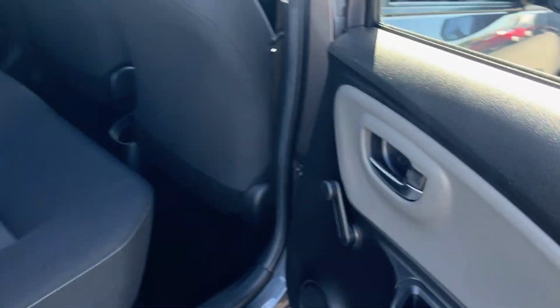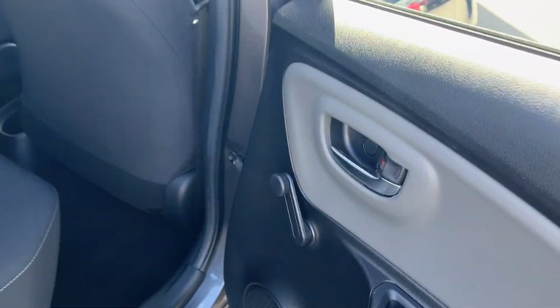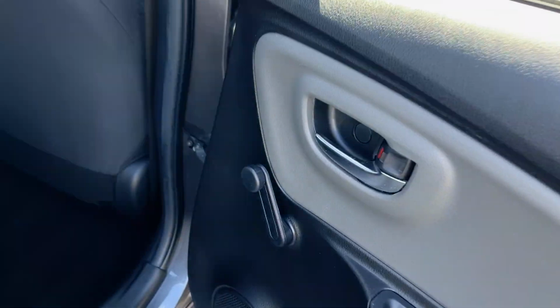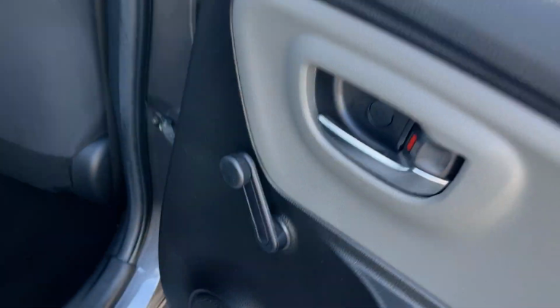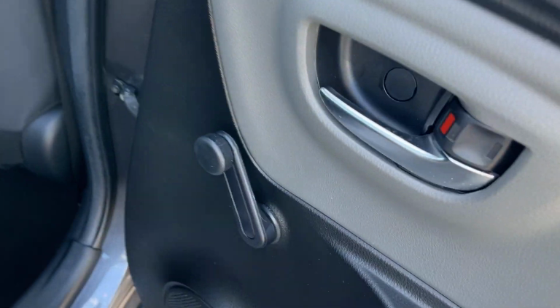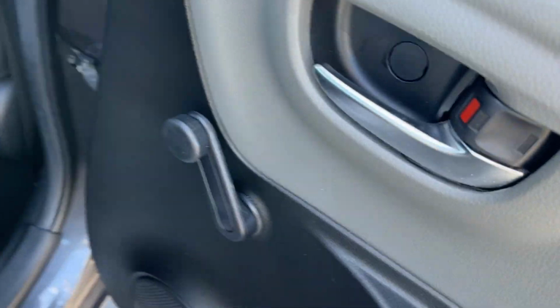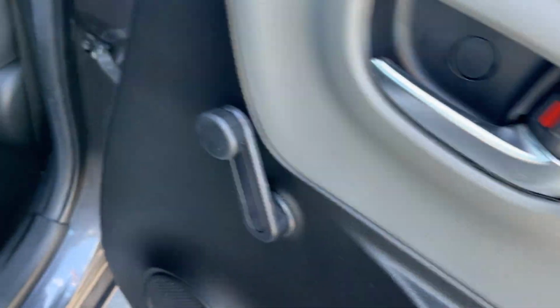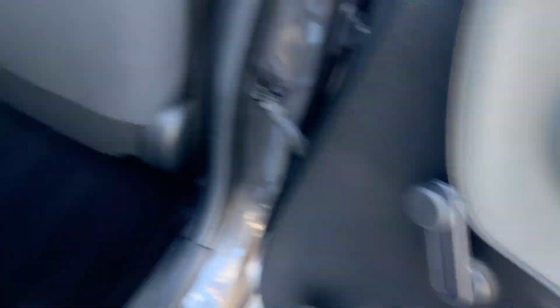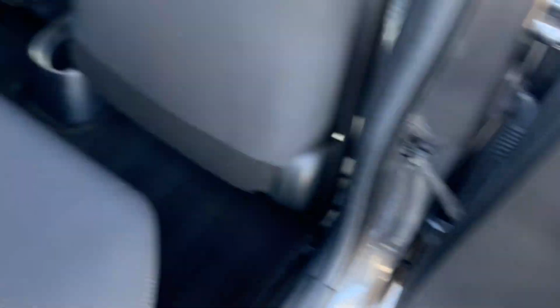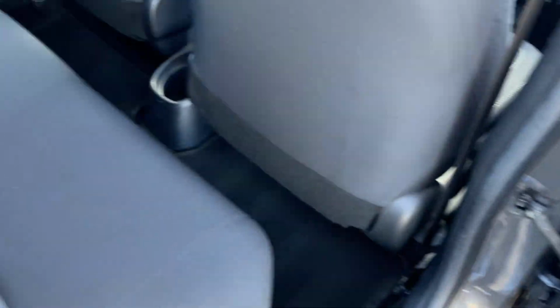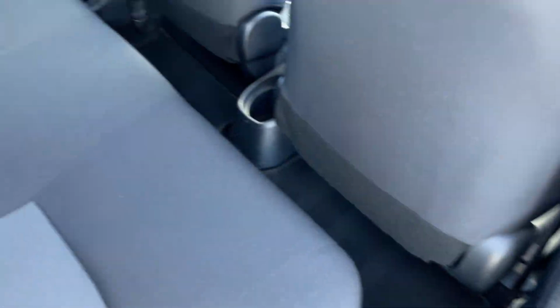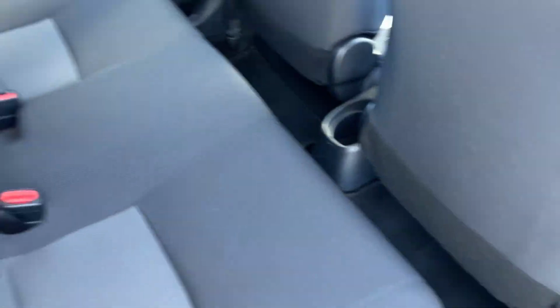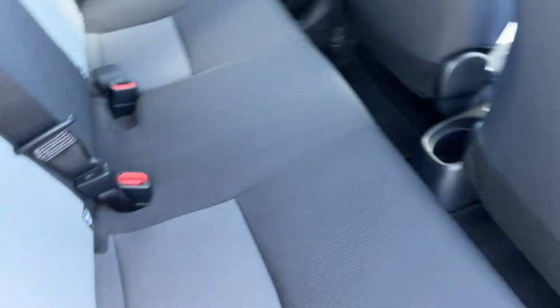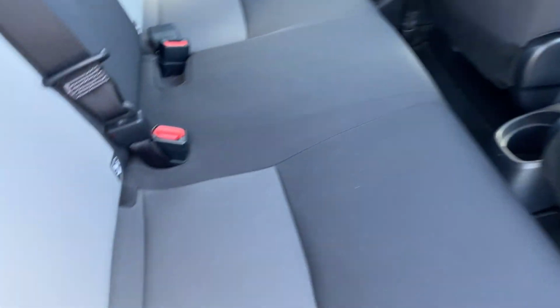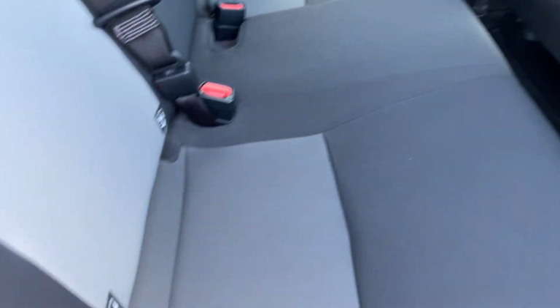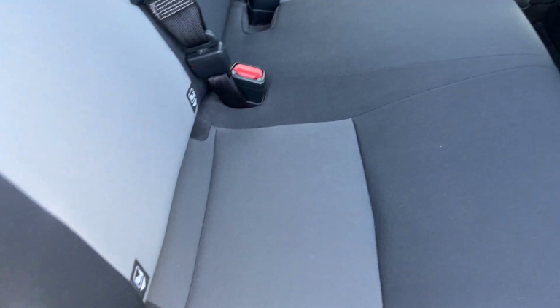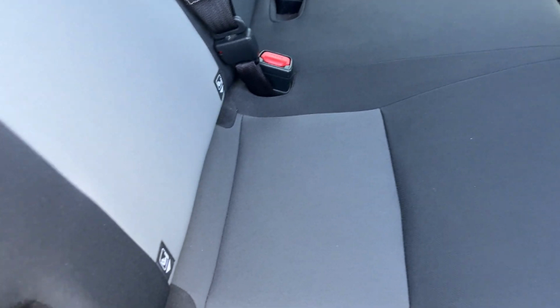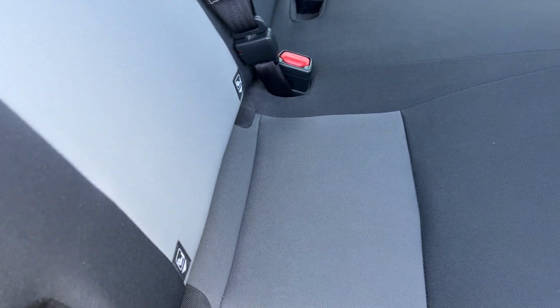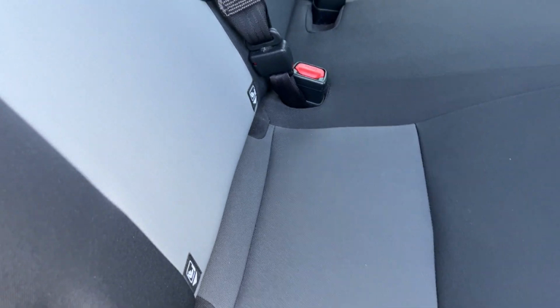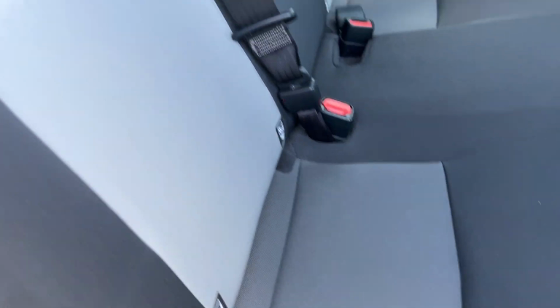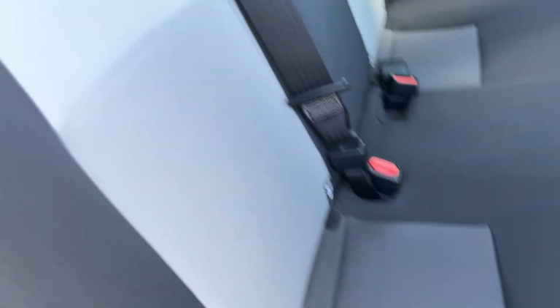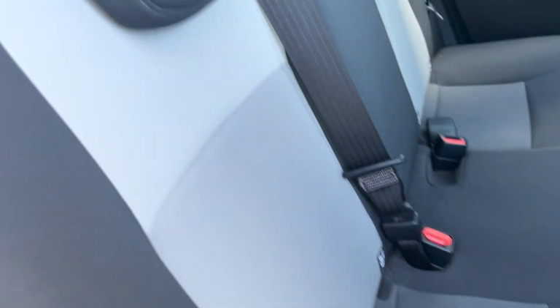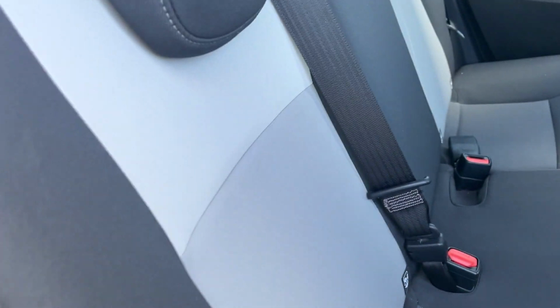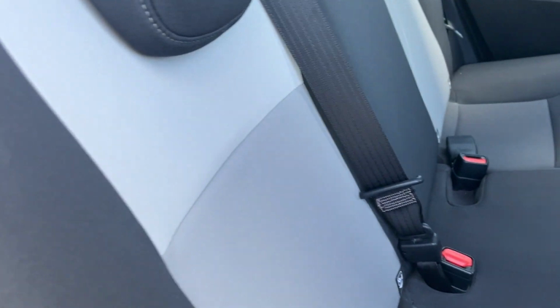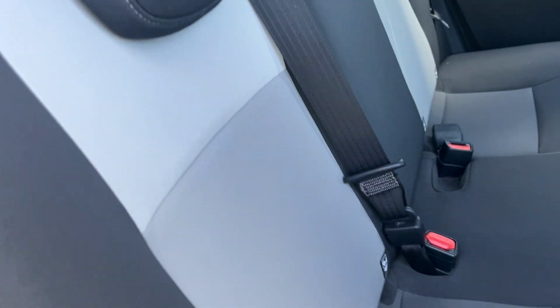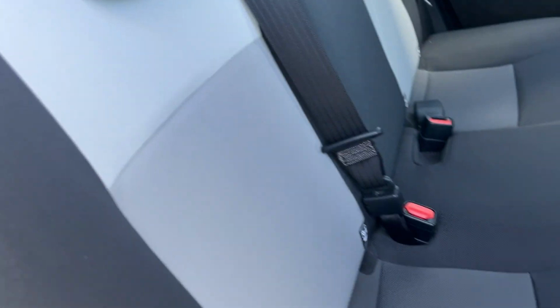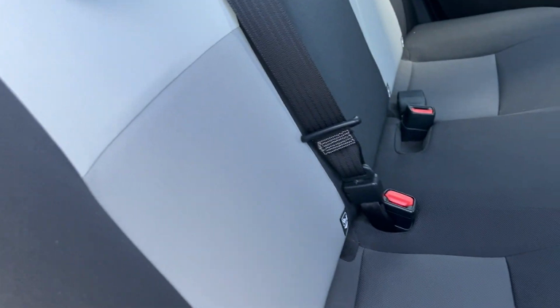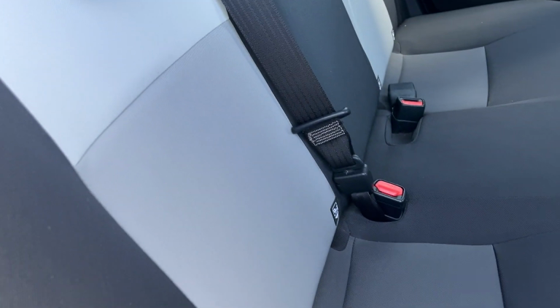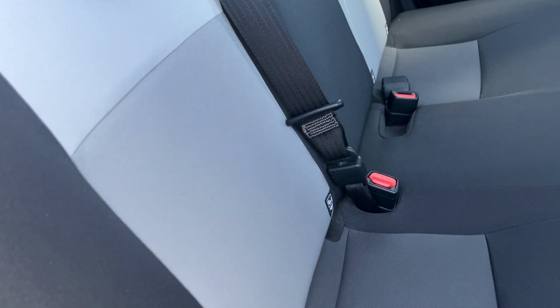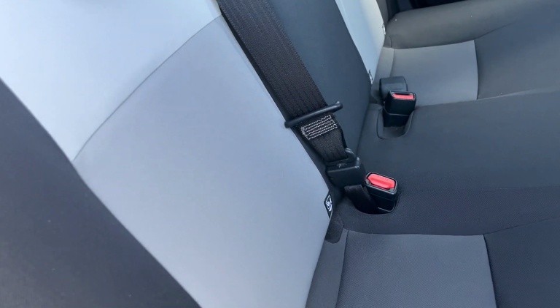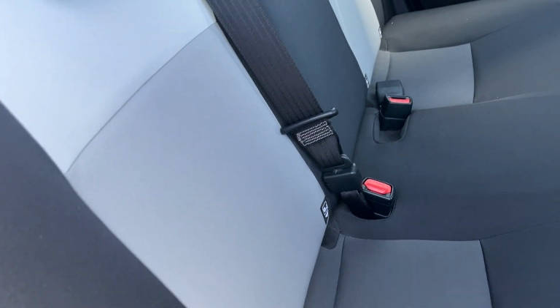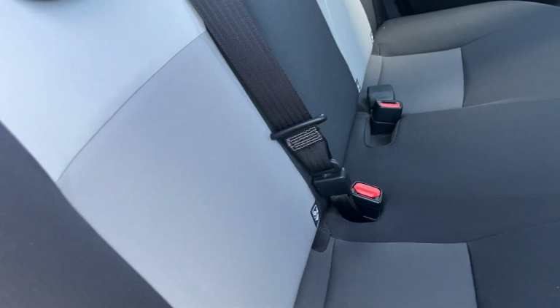Going to the back interior, you've got your manual wind-up rear windows. Ice effect seats on the rear with these lovely grey cloth seats.